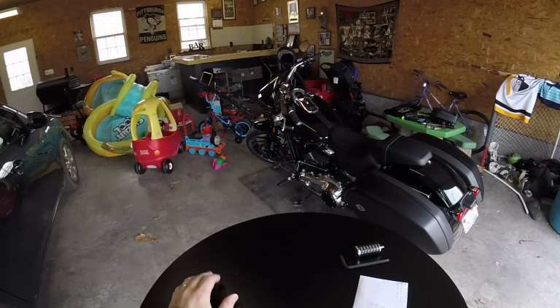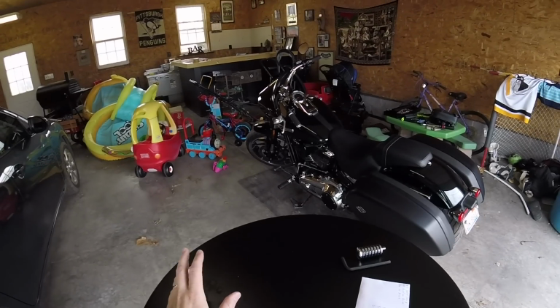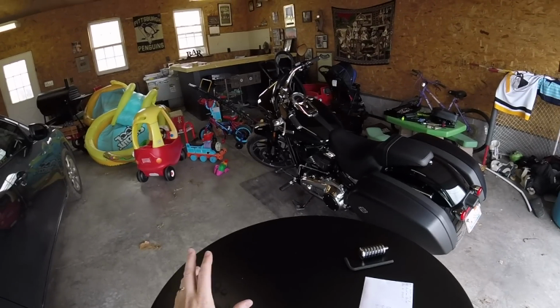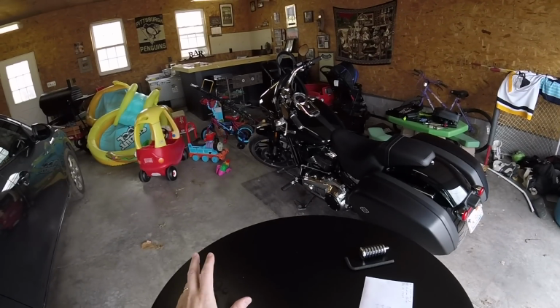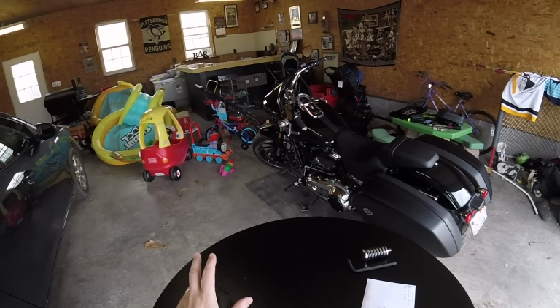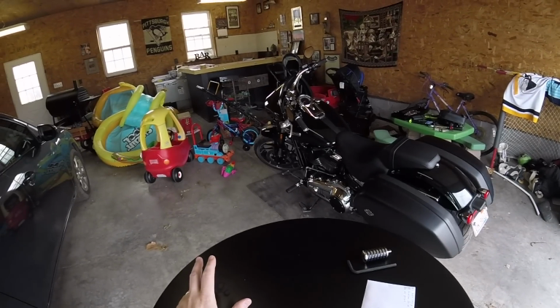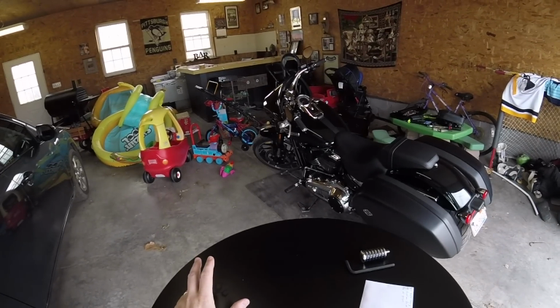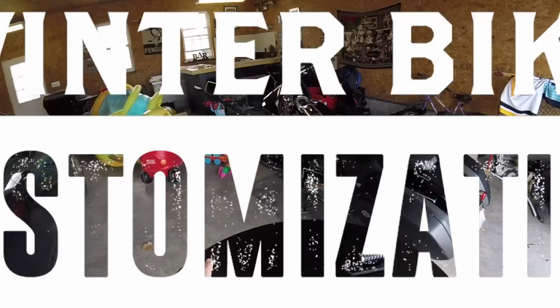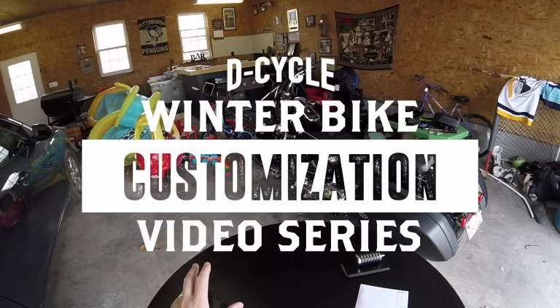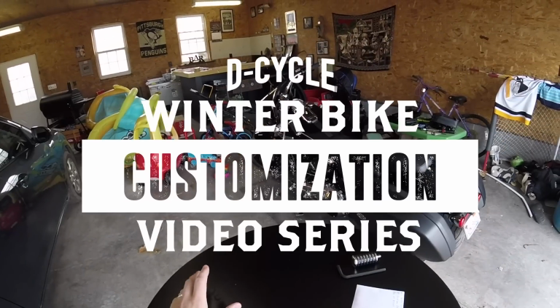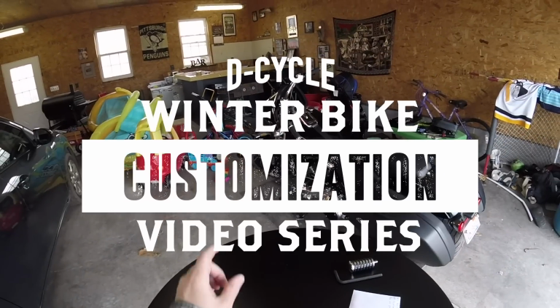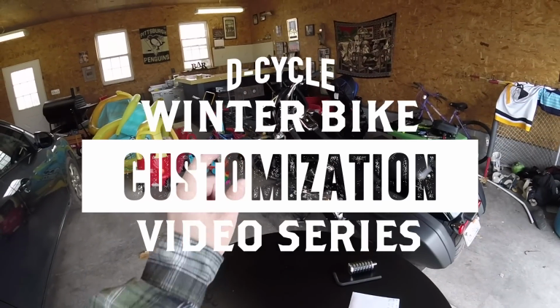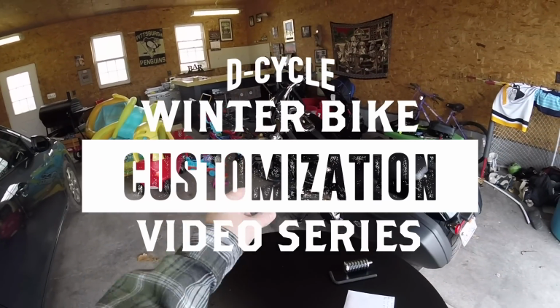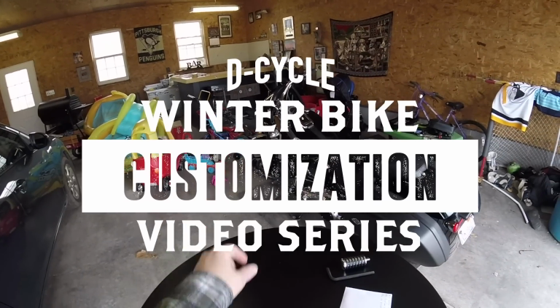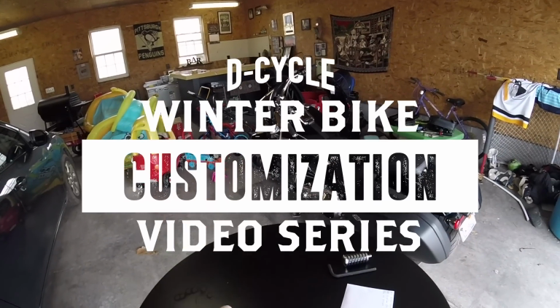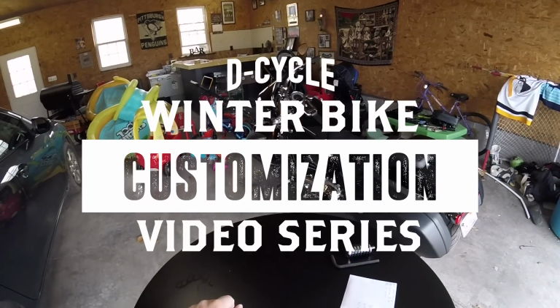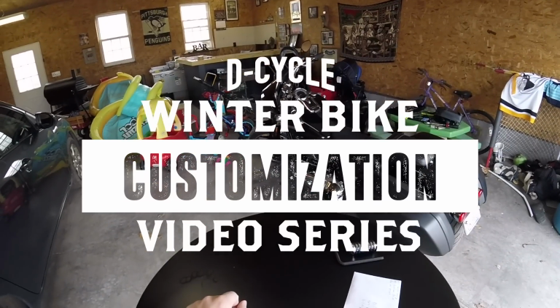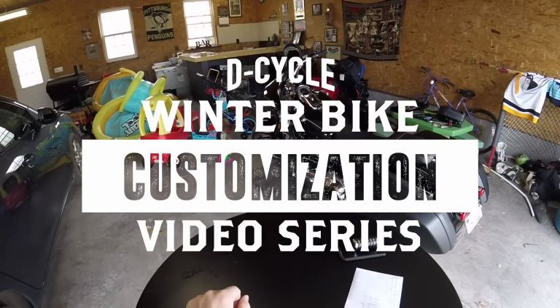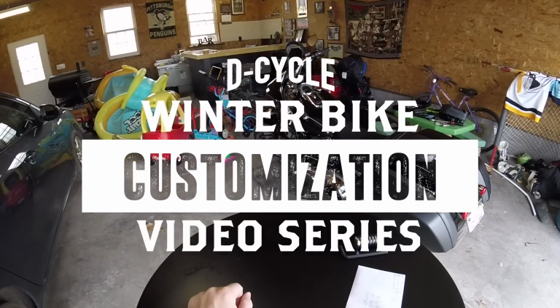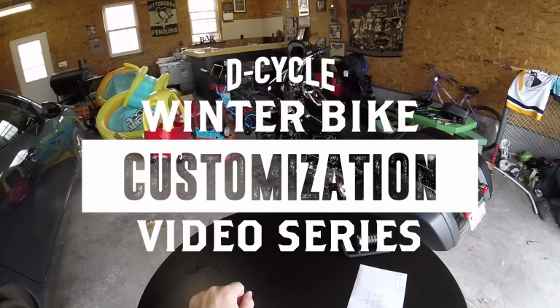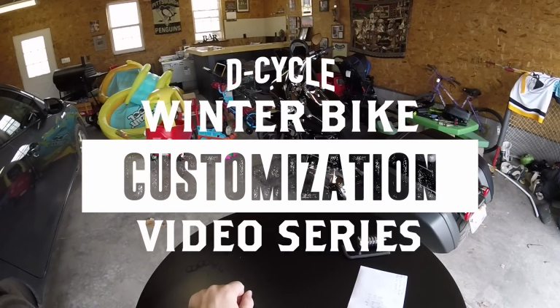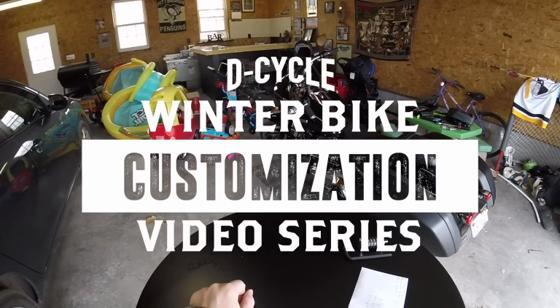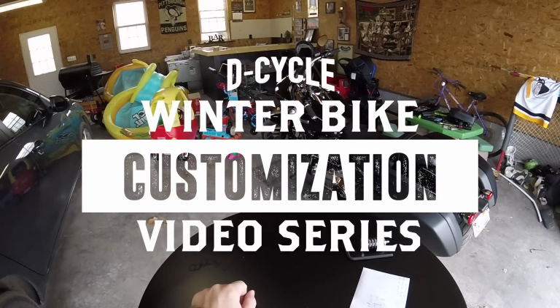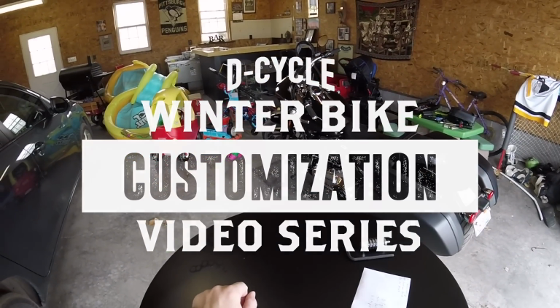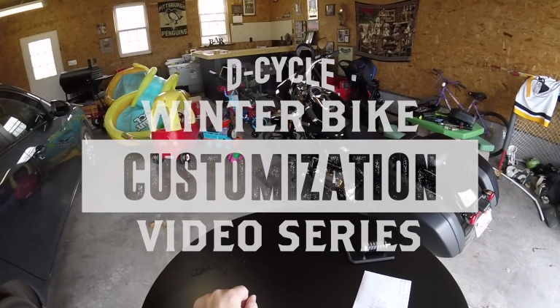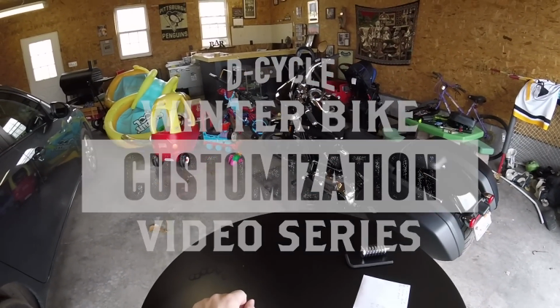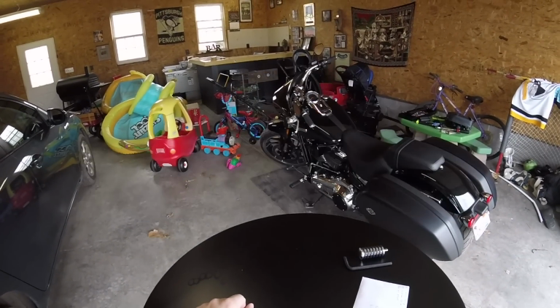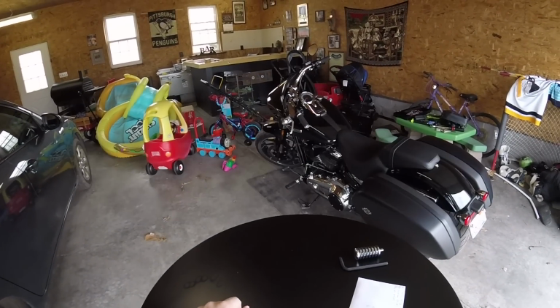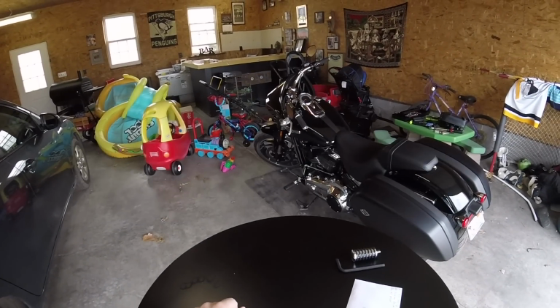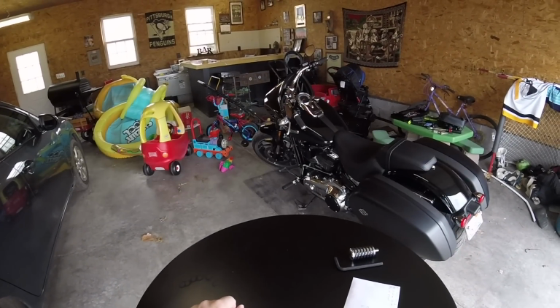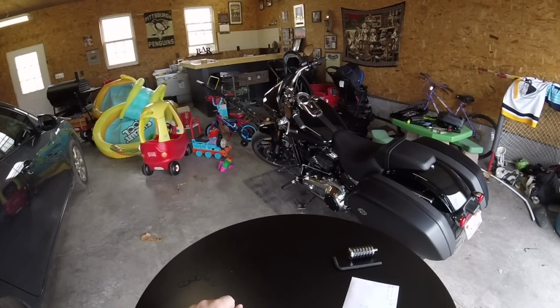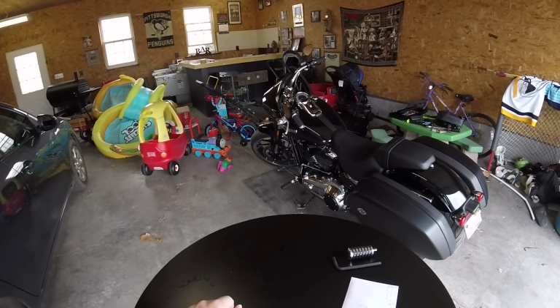Hey guys, welcome back to another video. DeCycle here. Today we're going to install a new shifter peg on my 2018 Sportglide.